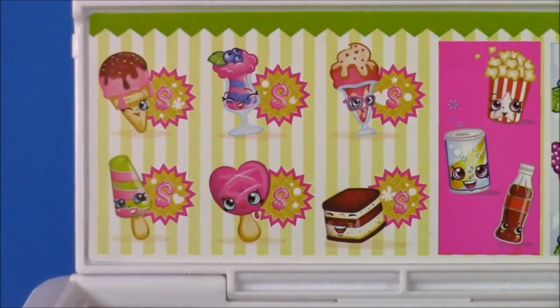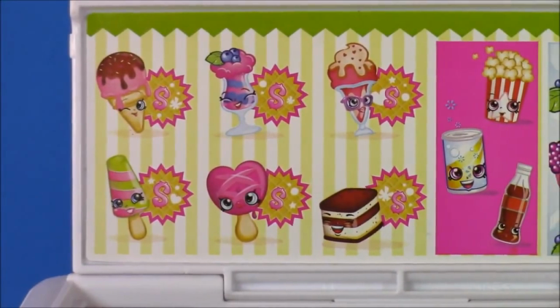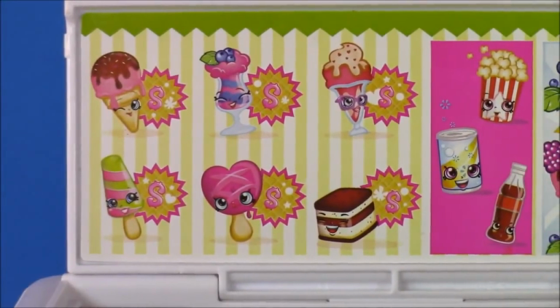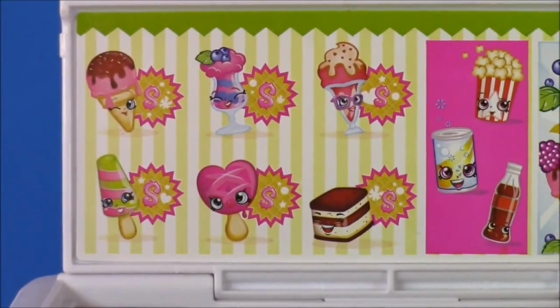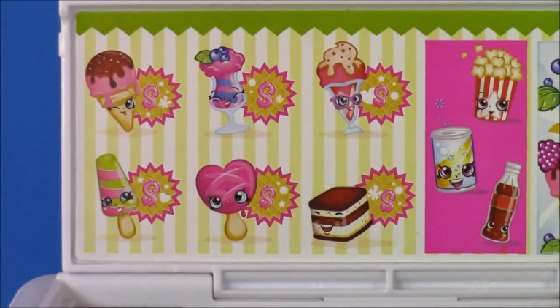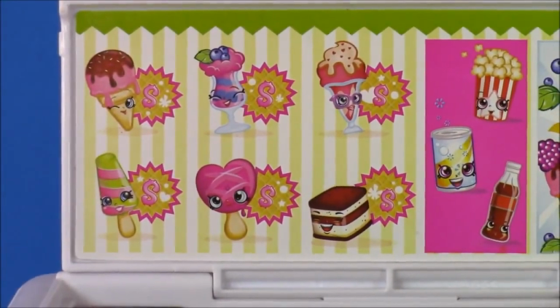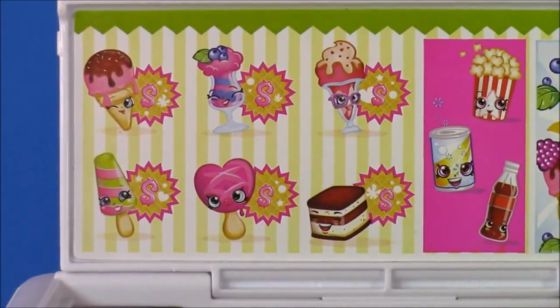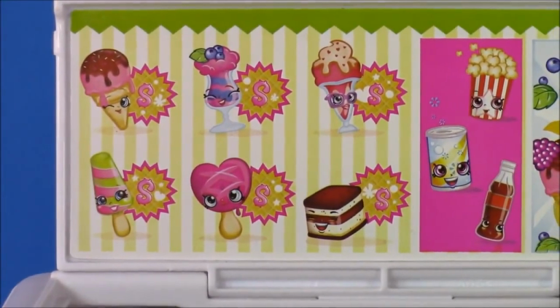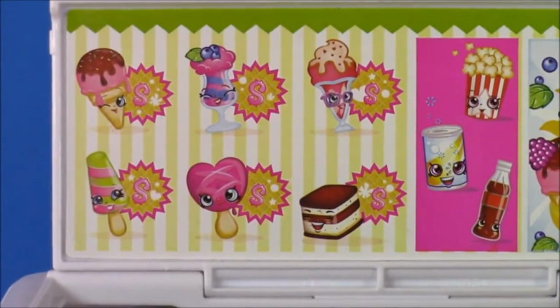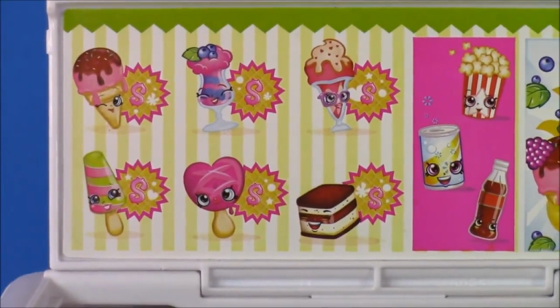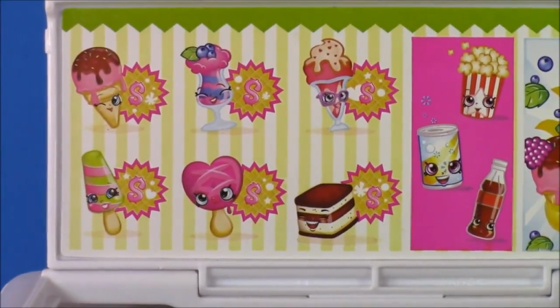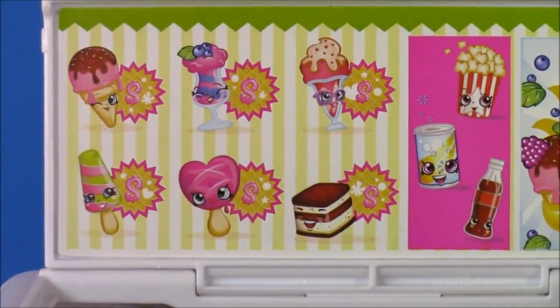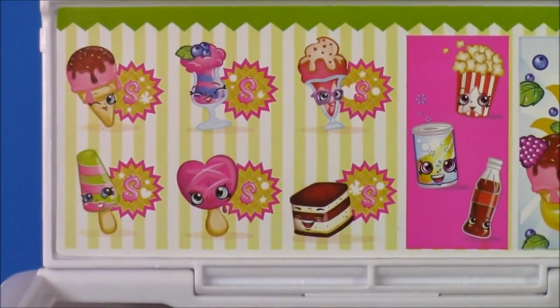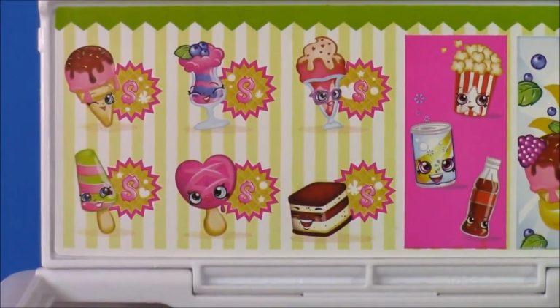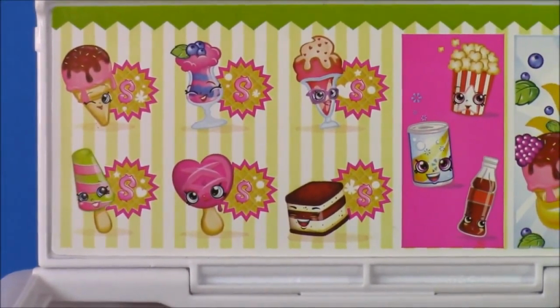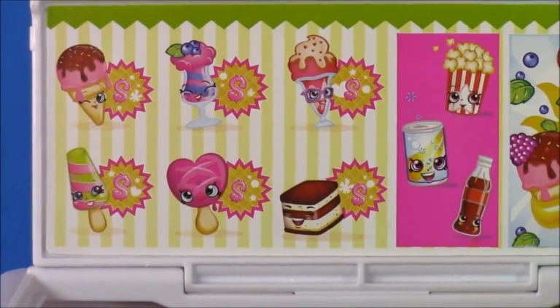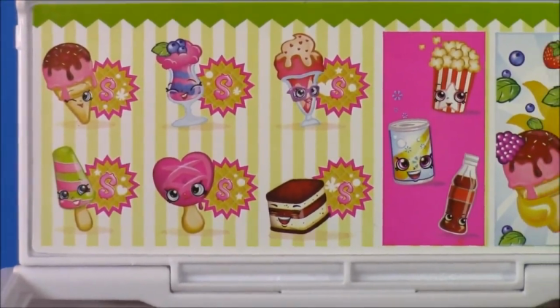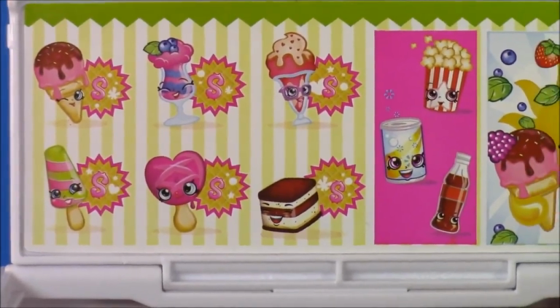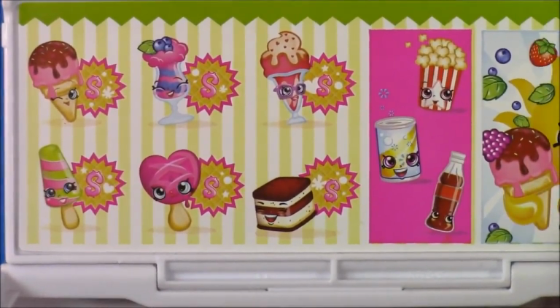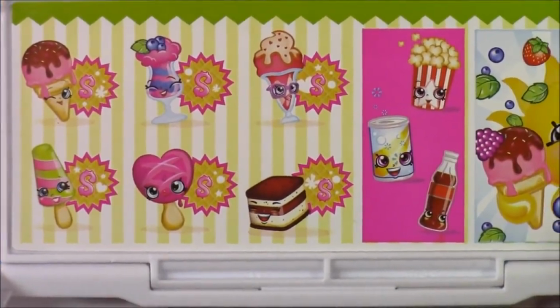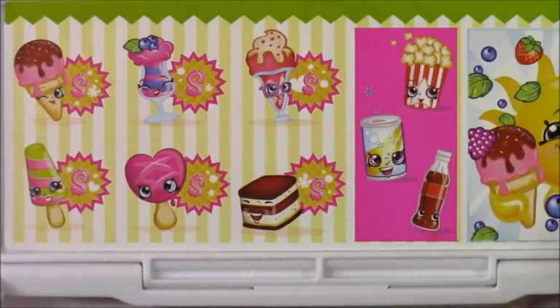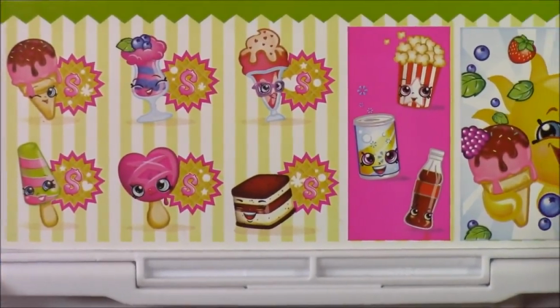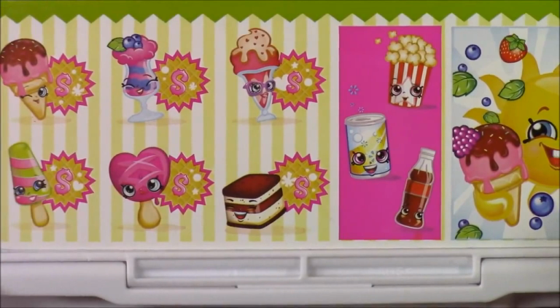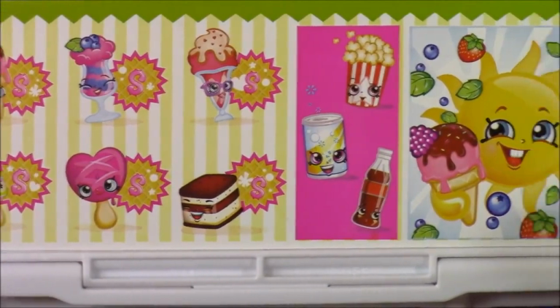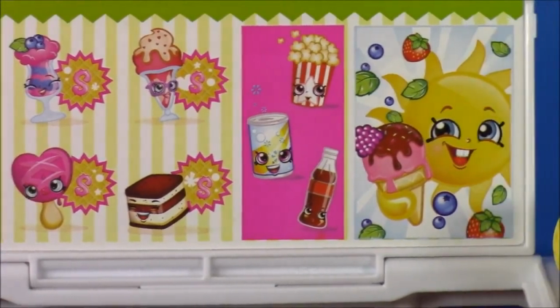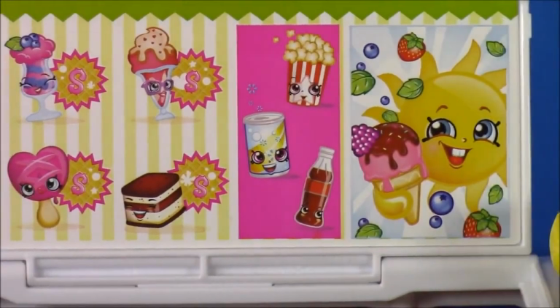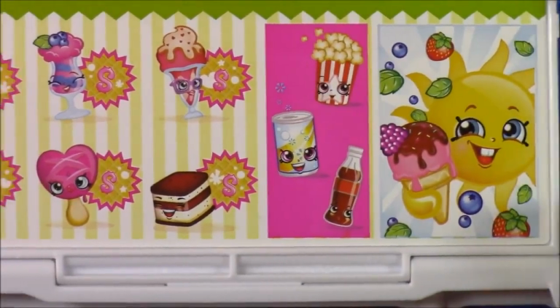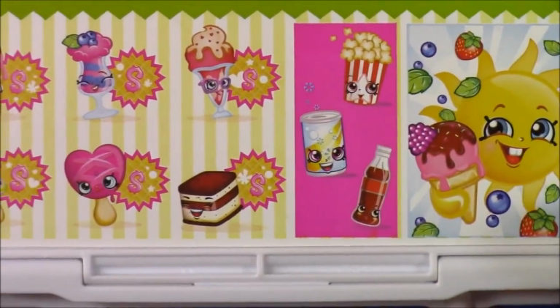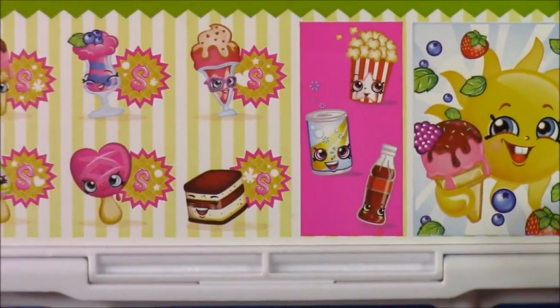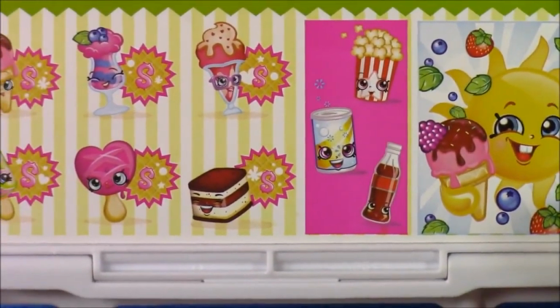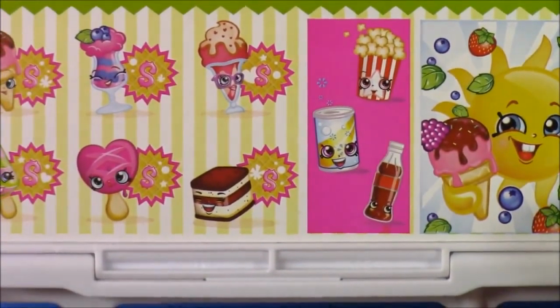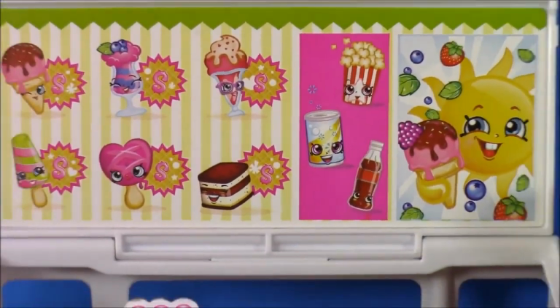Look at all those cute pictures — there's a little heart popsicle, some soda, popcorn. I love this.